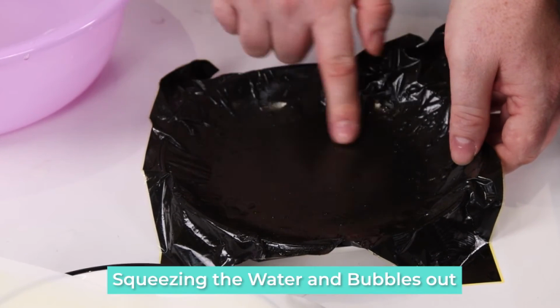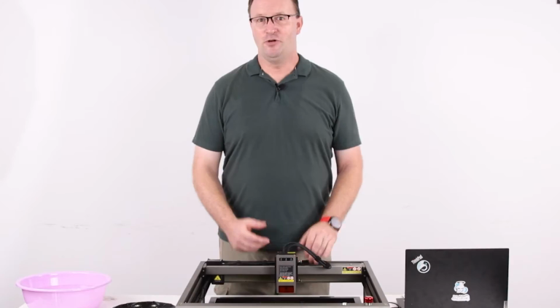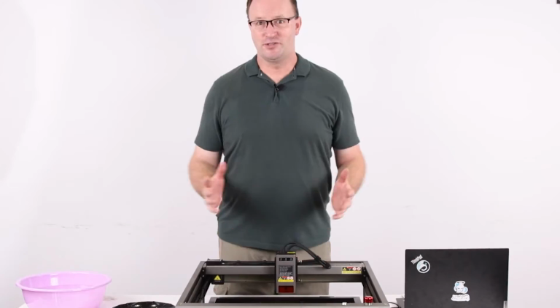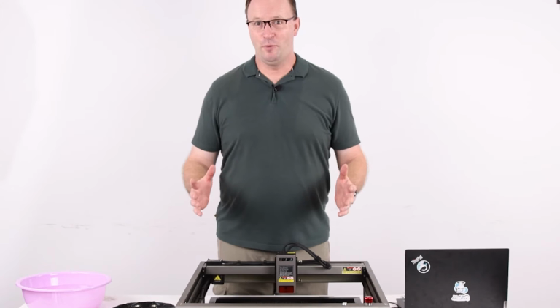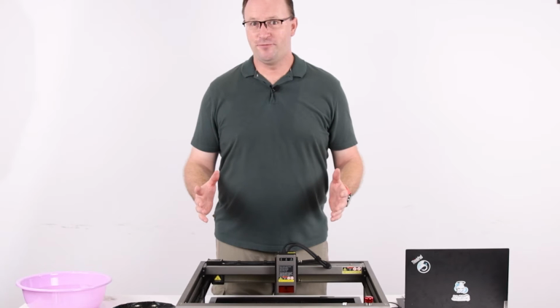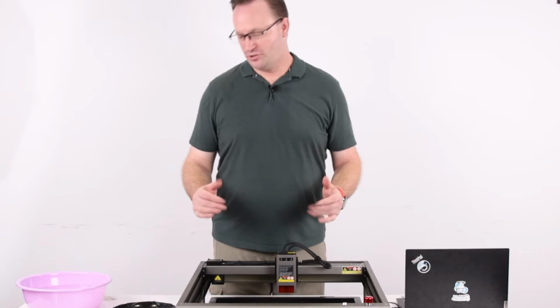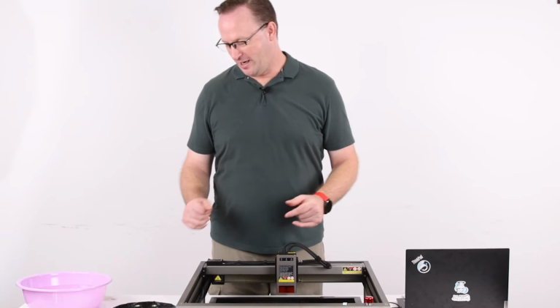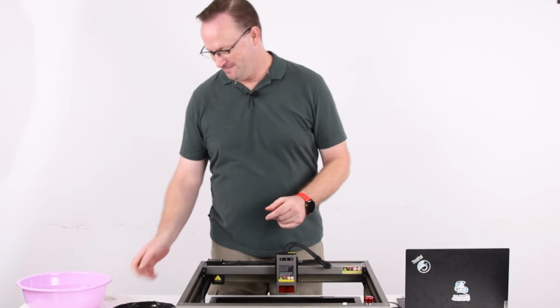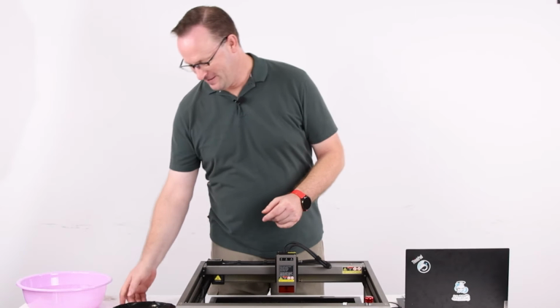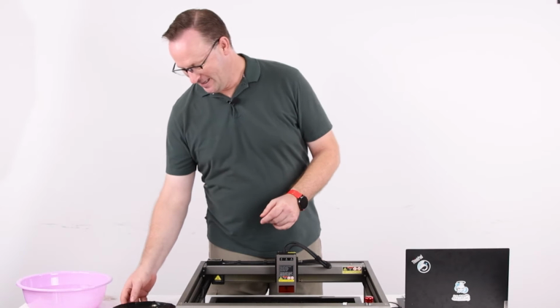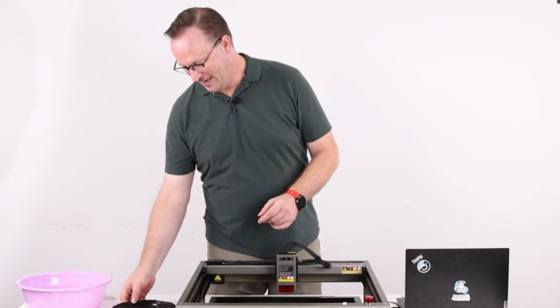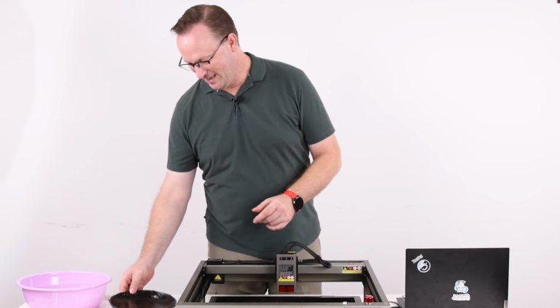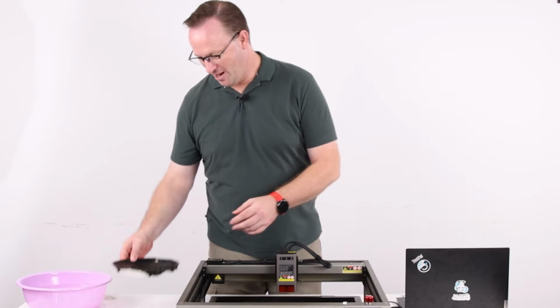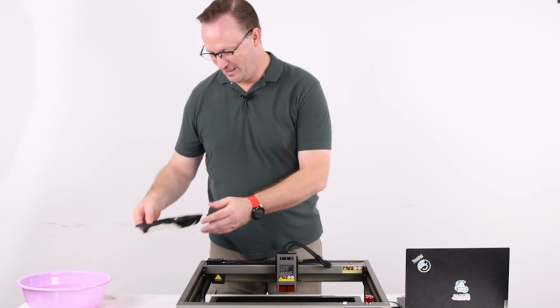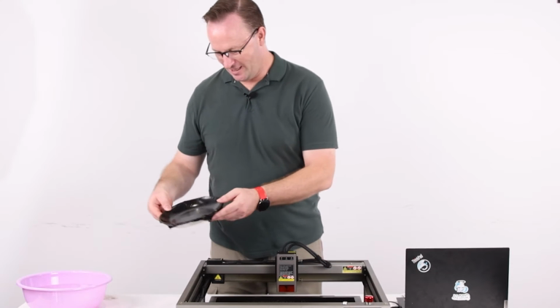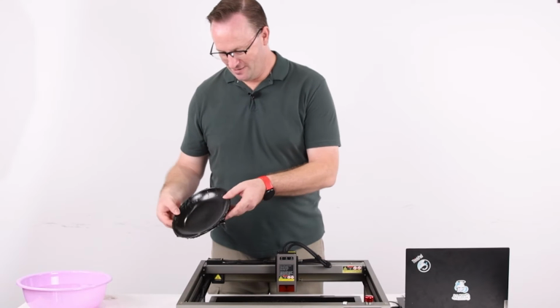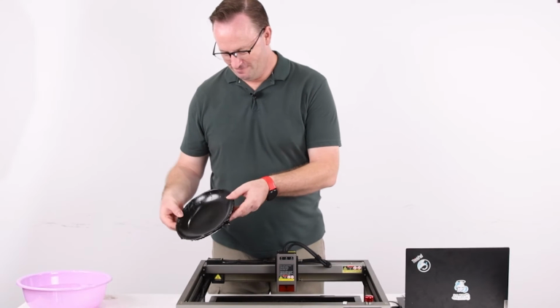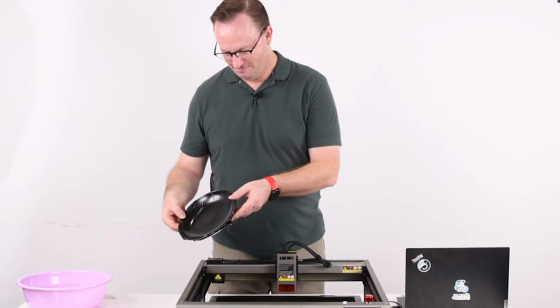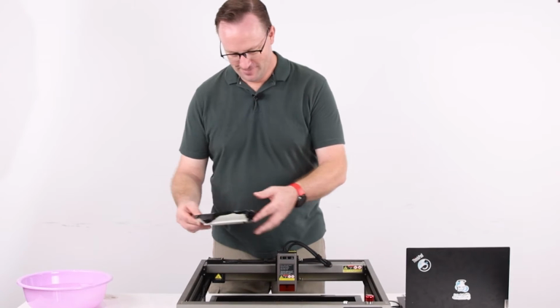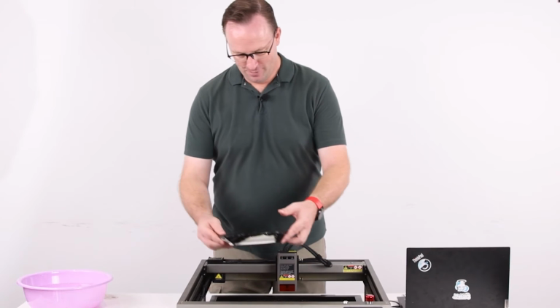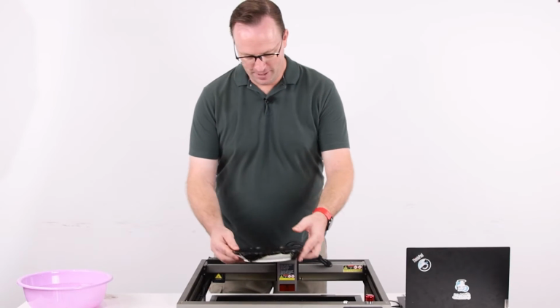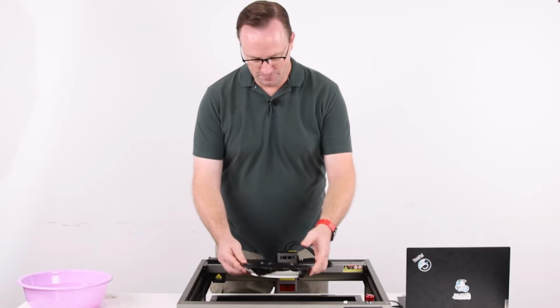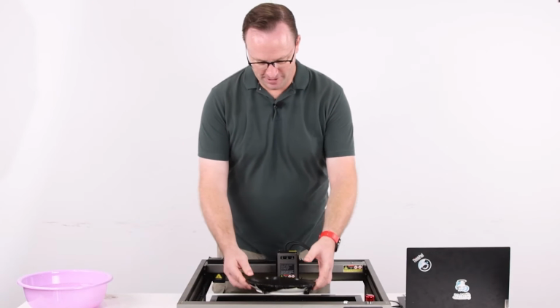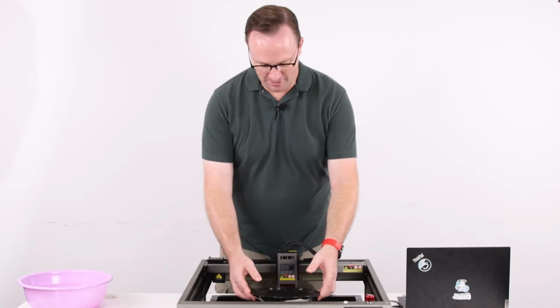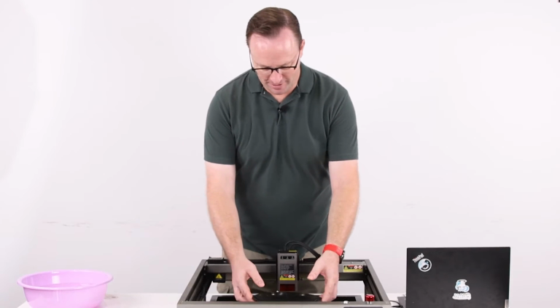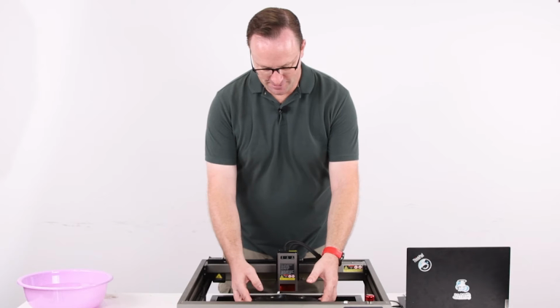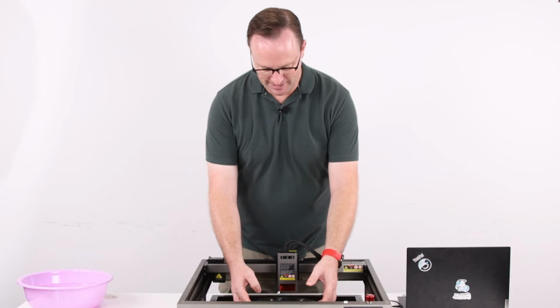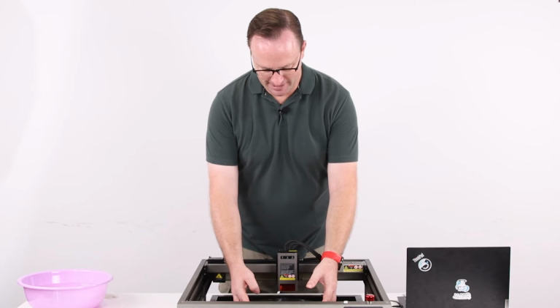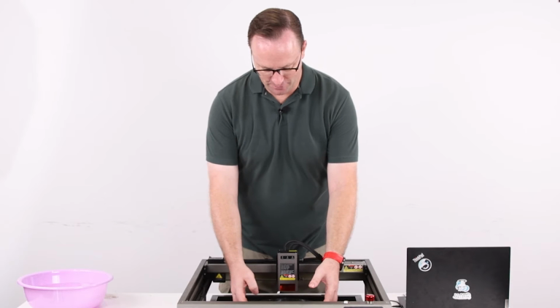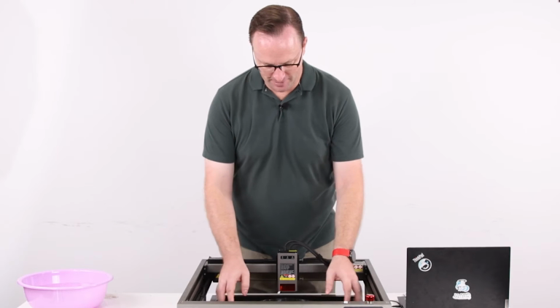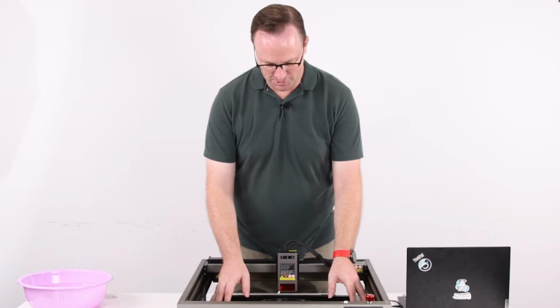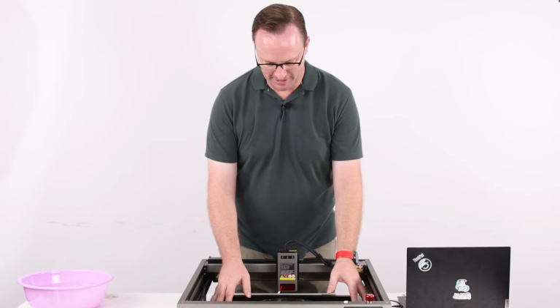We wait for it to dry, and now that it has, we can put it onto the engraving machine.